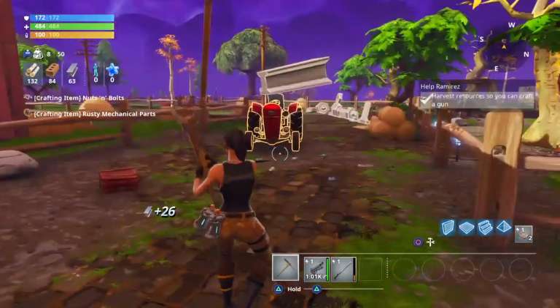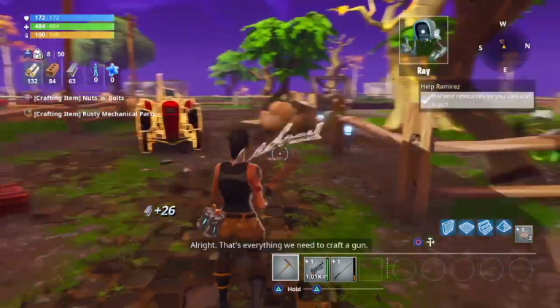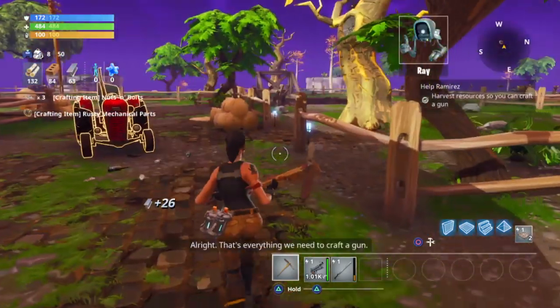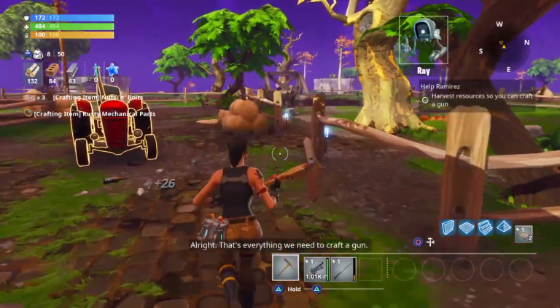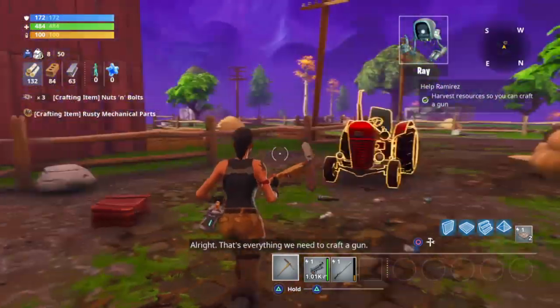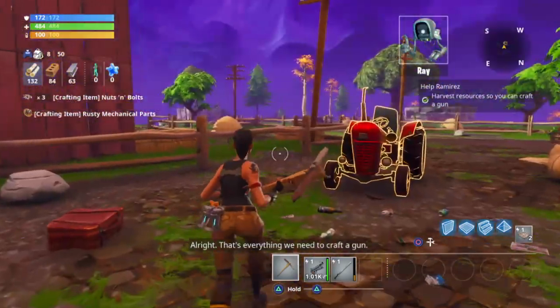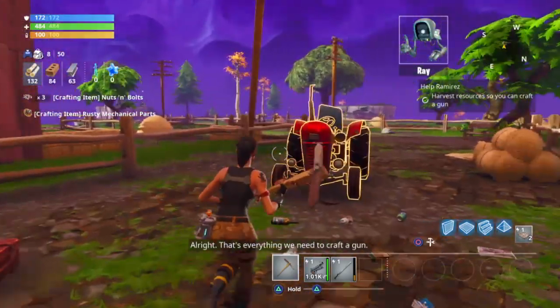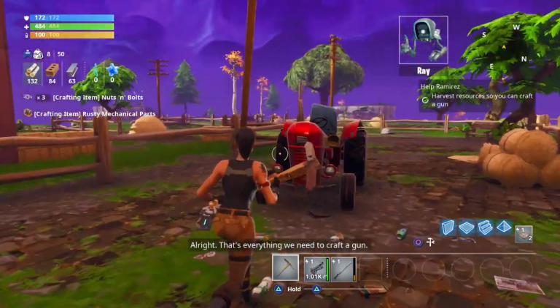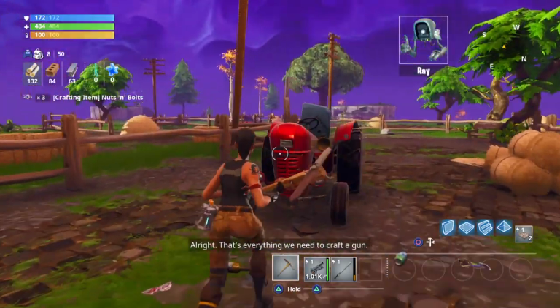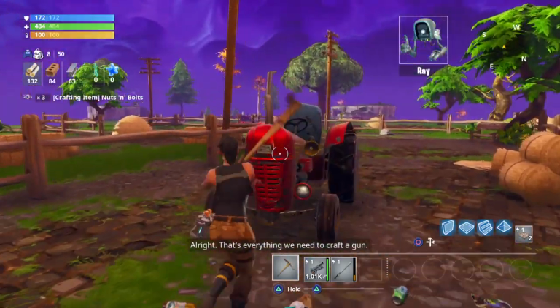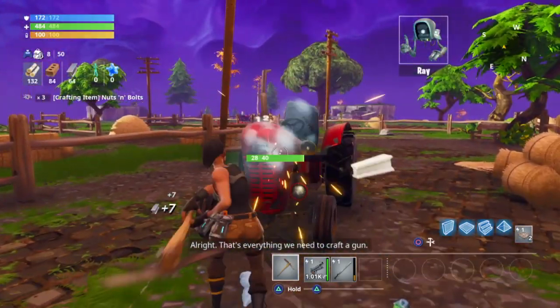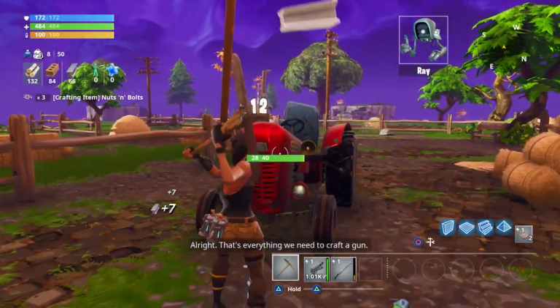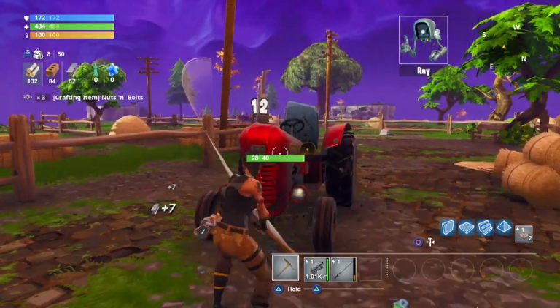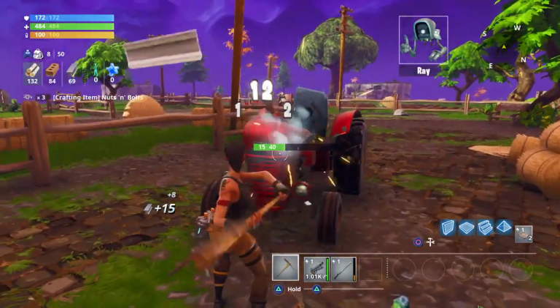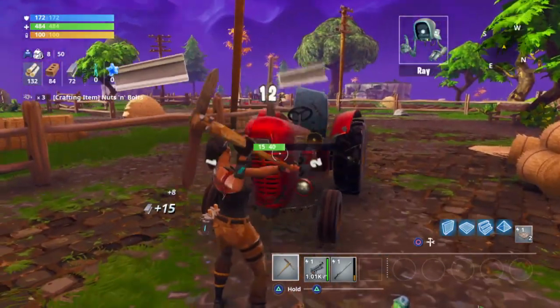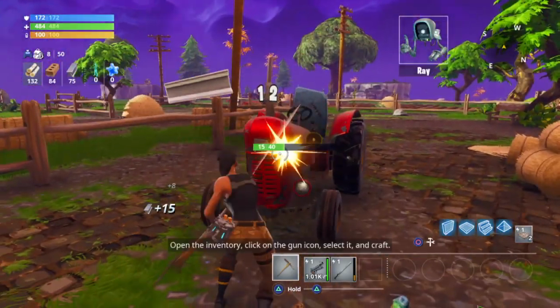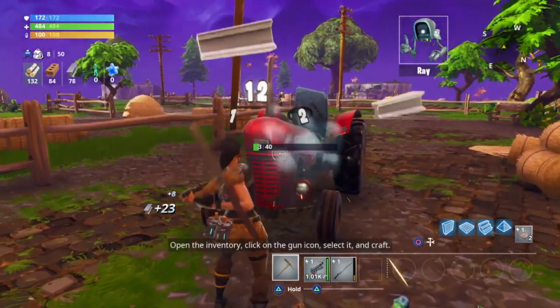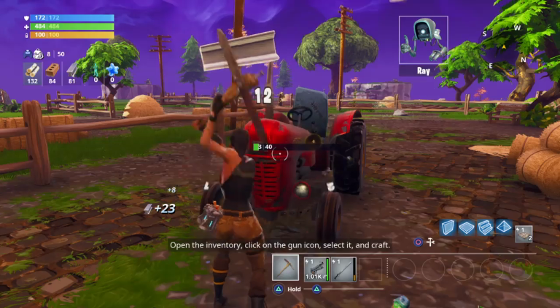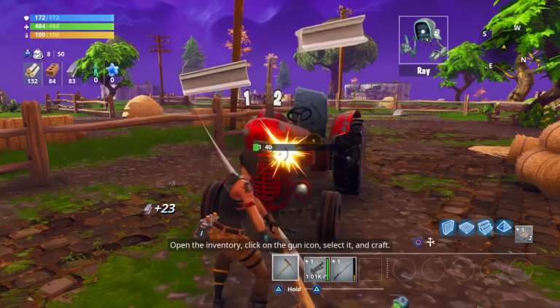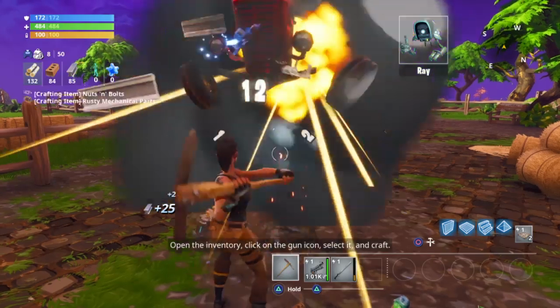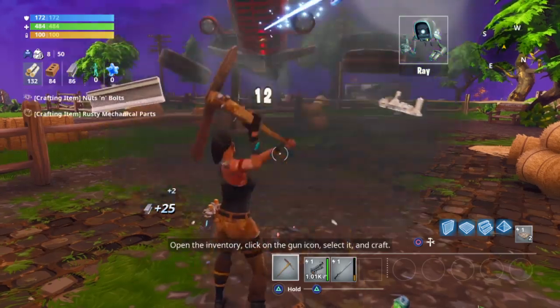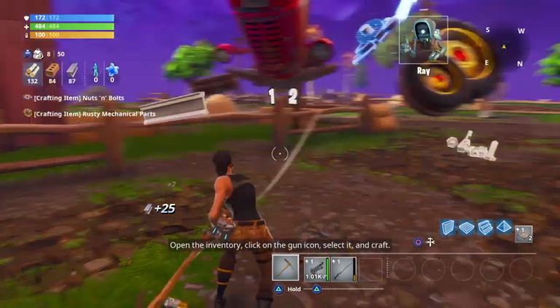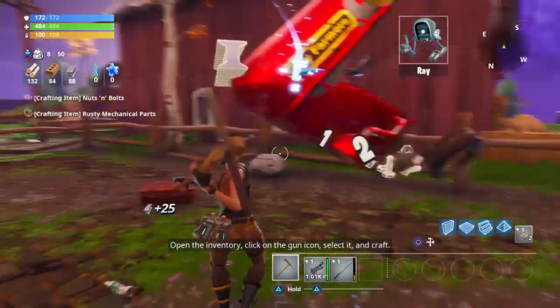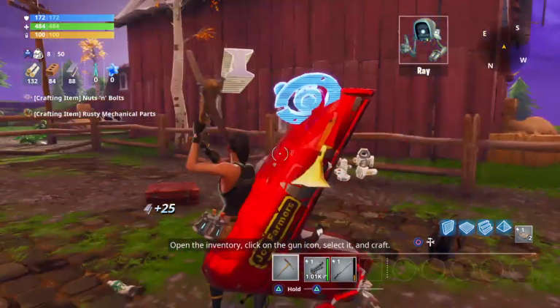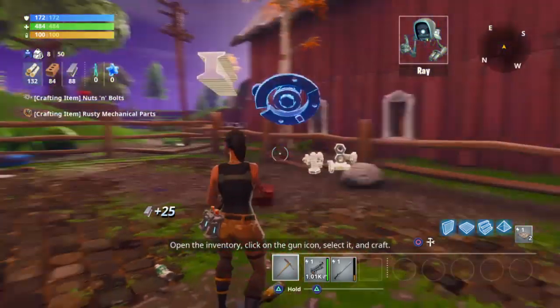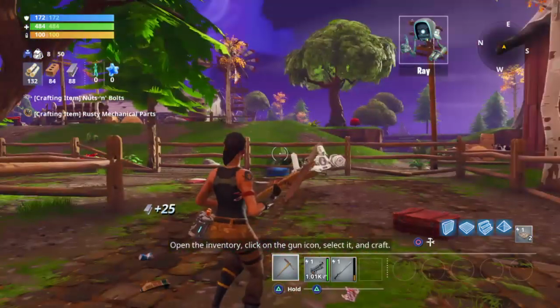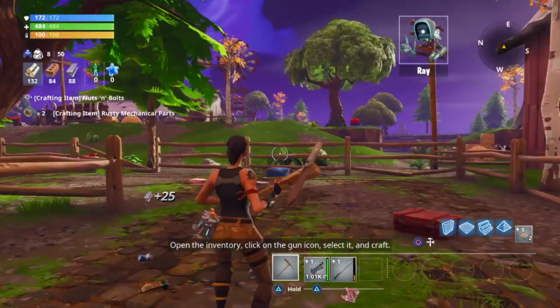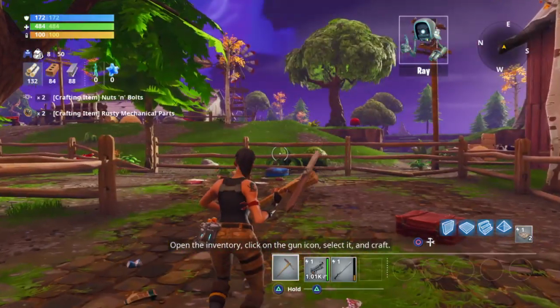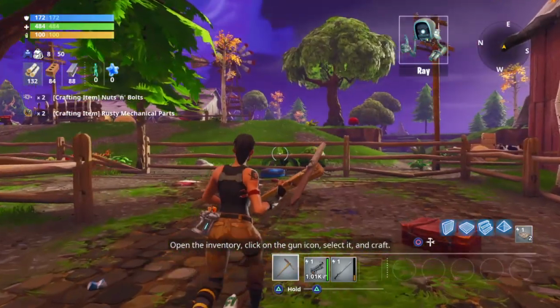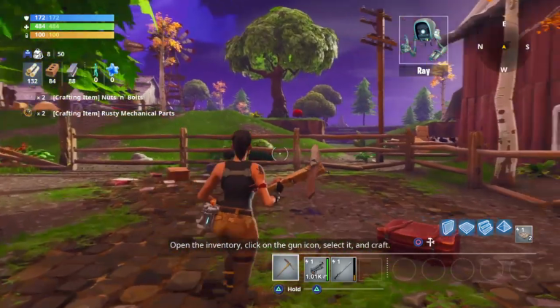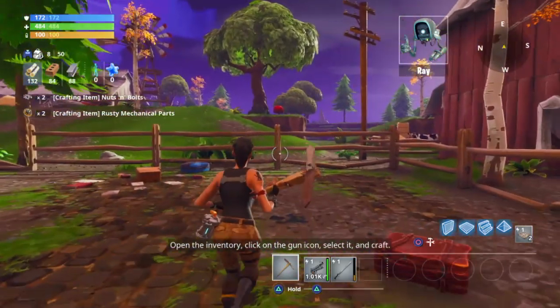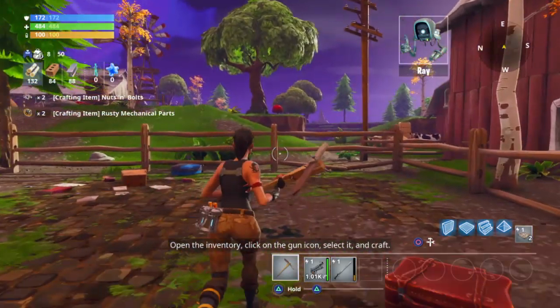All right, that's everything we need to craft a gun. Open the inventory, click on the gun icon, select it, and craft.